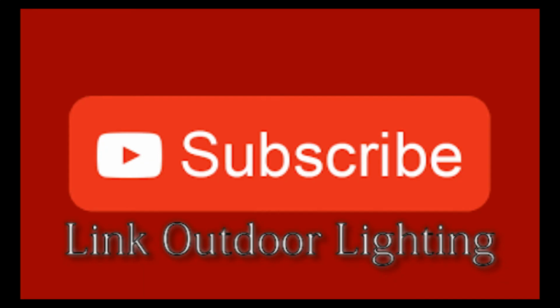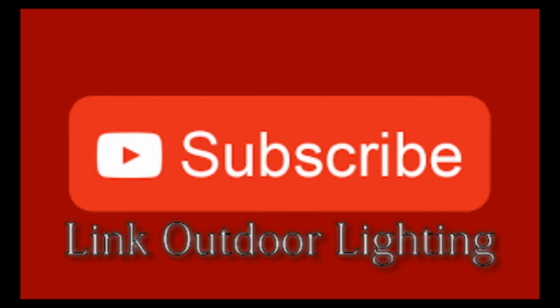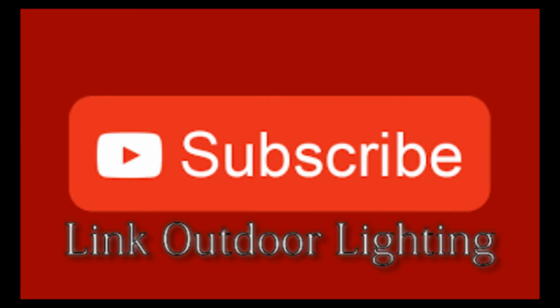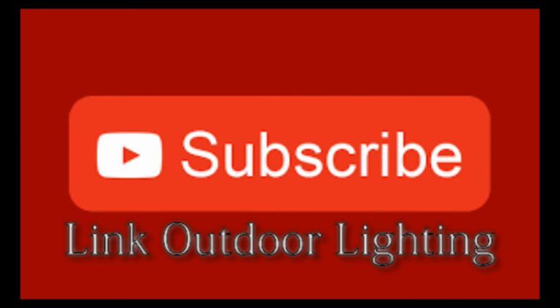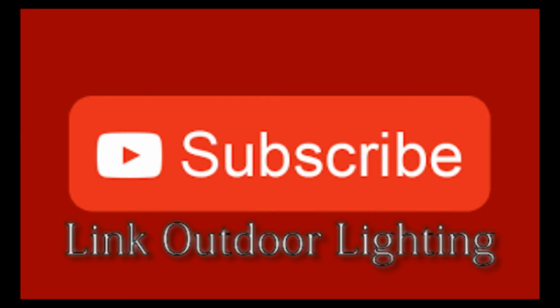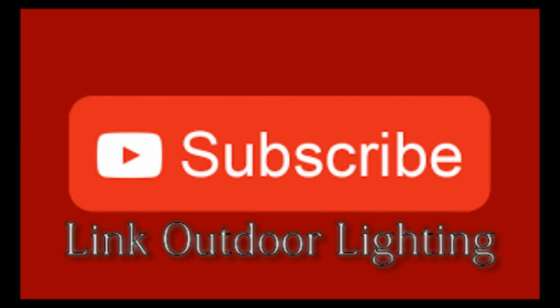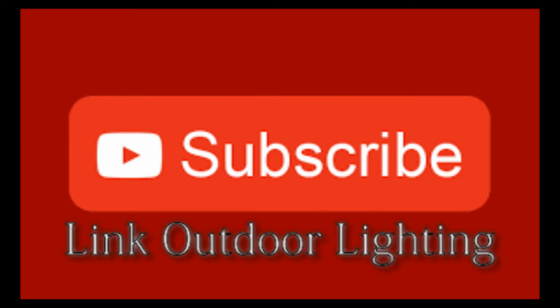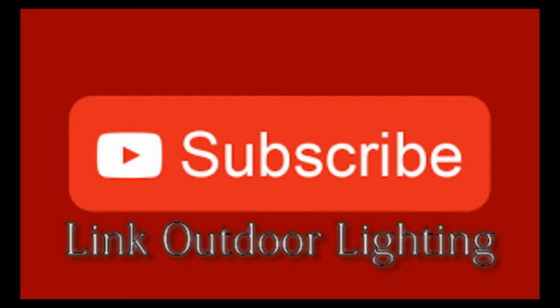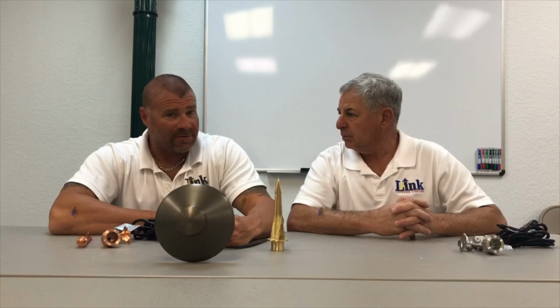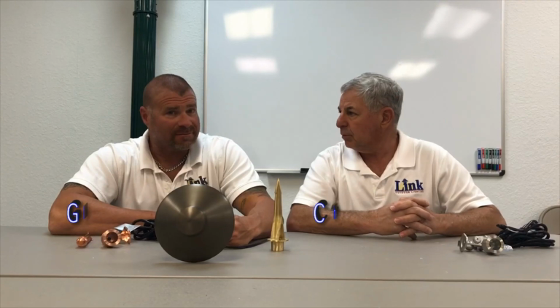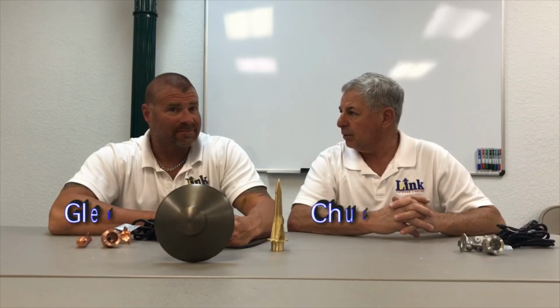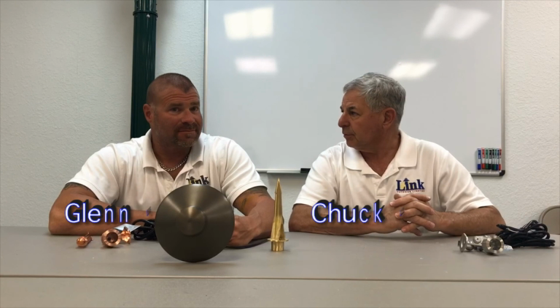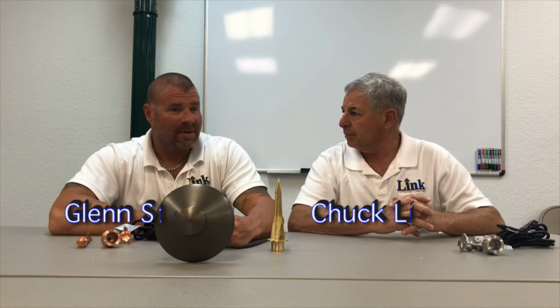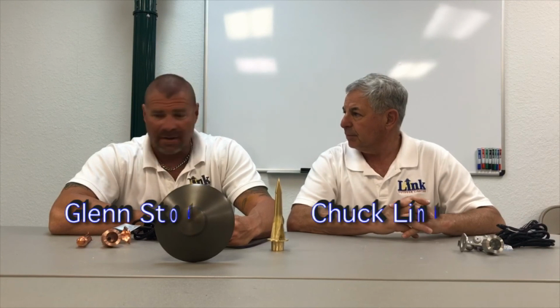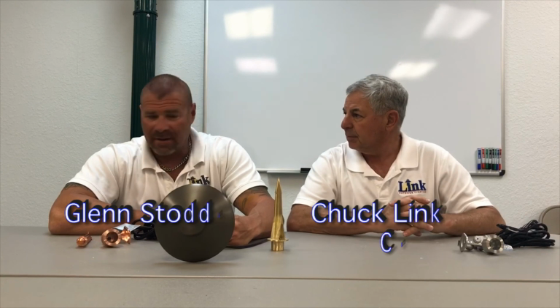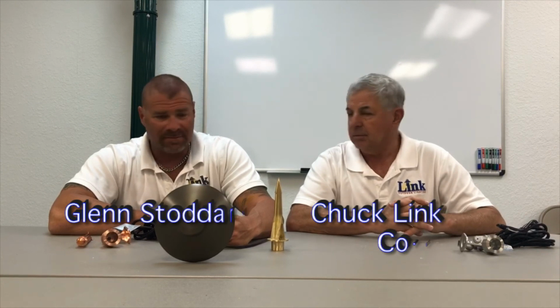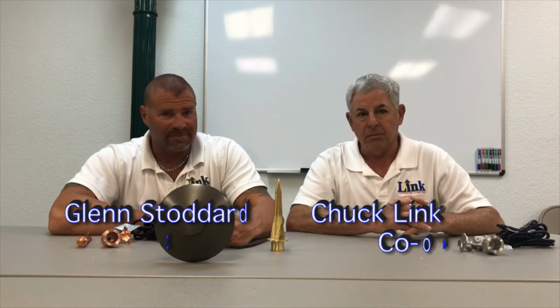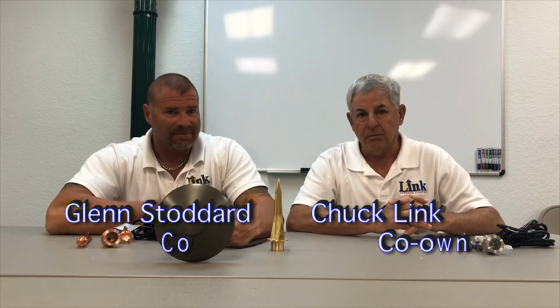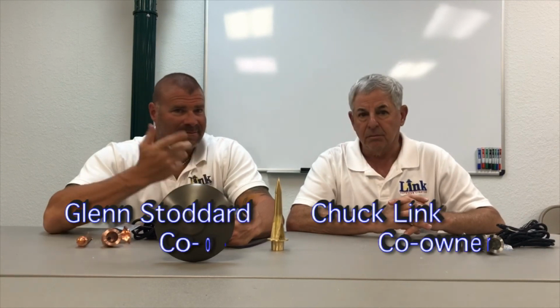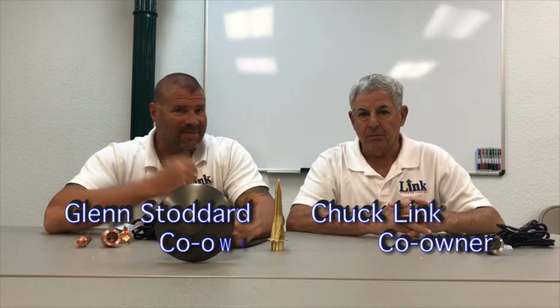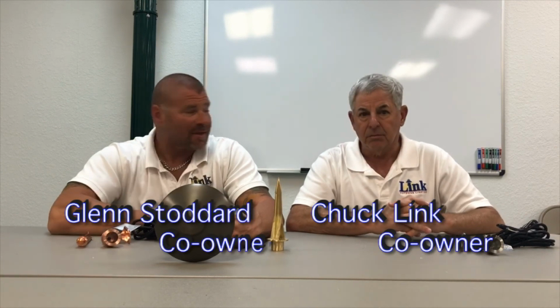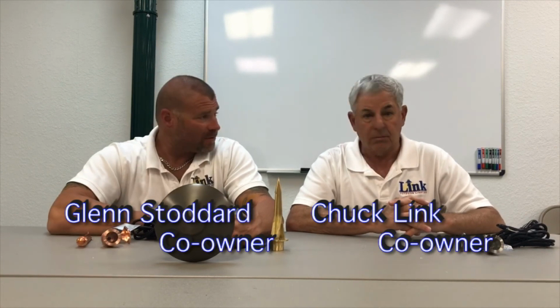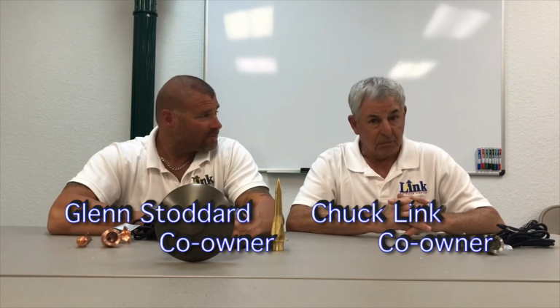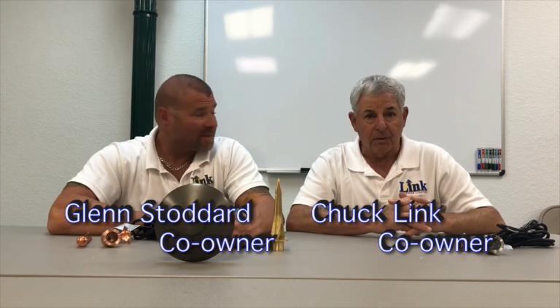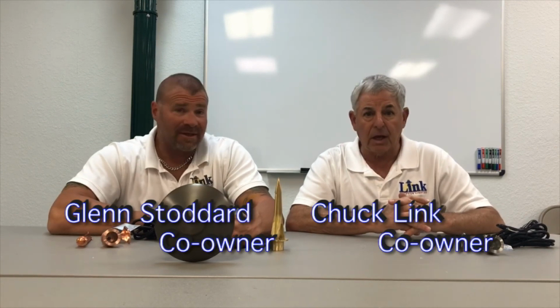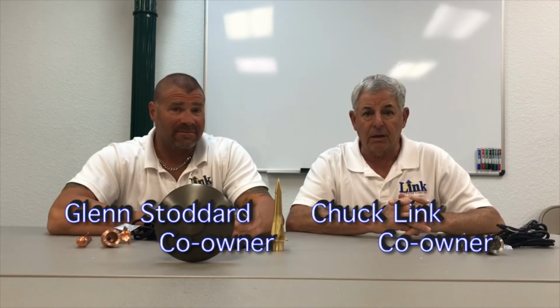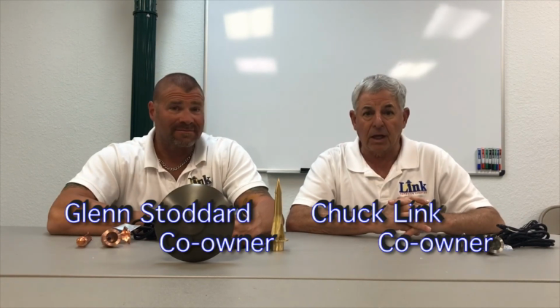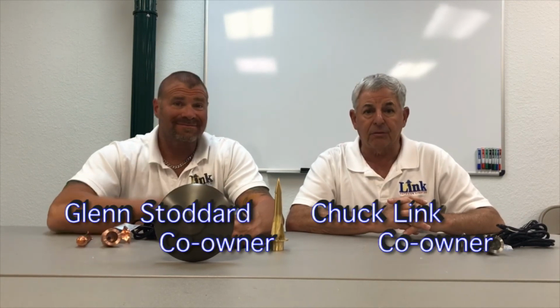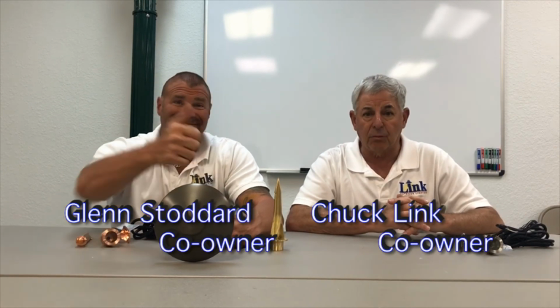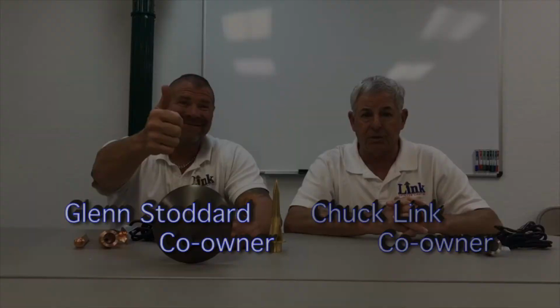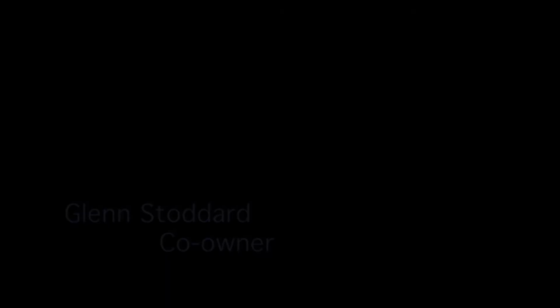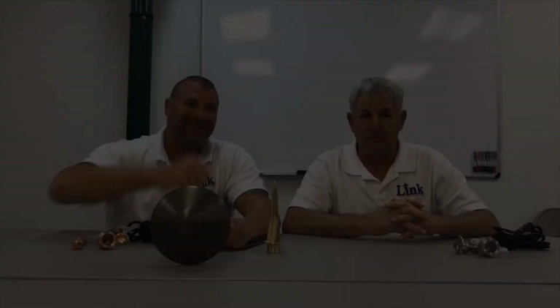We're going to have prices available for you. We've got plenty of this stuff in stock. Give us a call, subscribe to our YouTube channel. Thanks for watching!